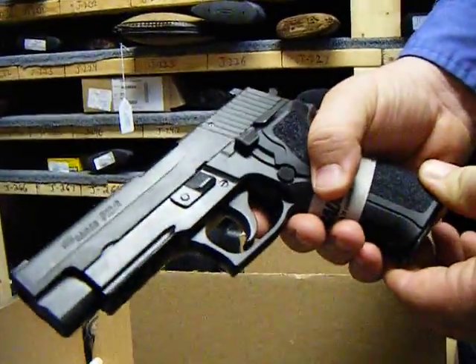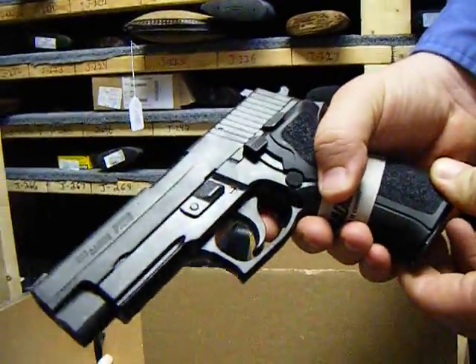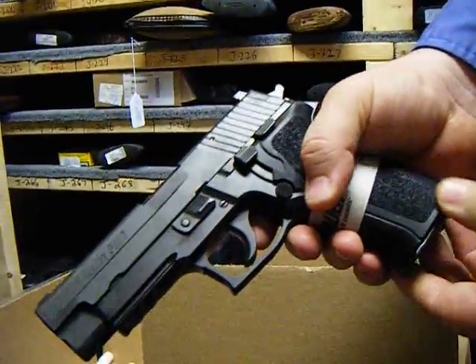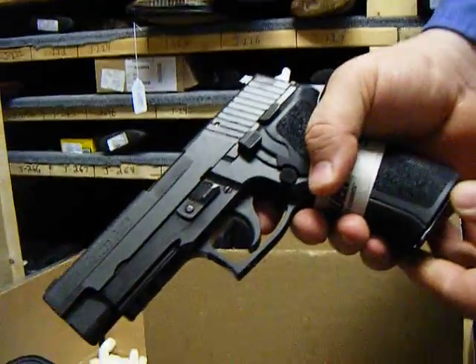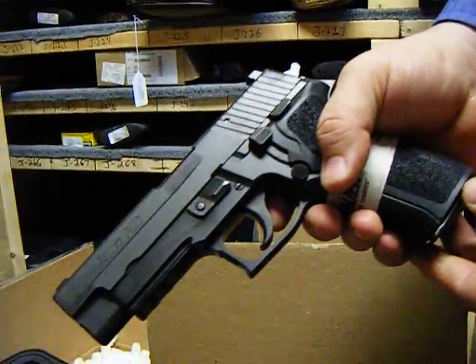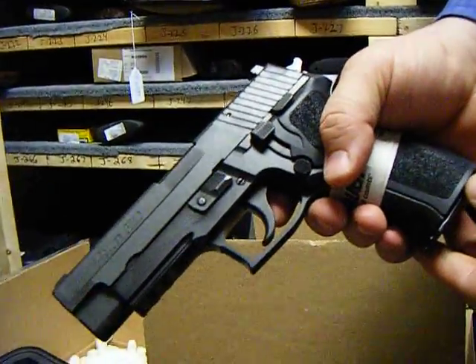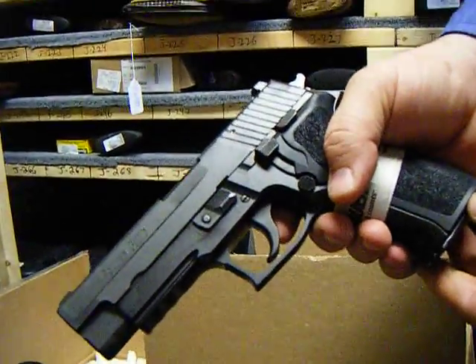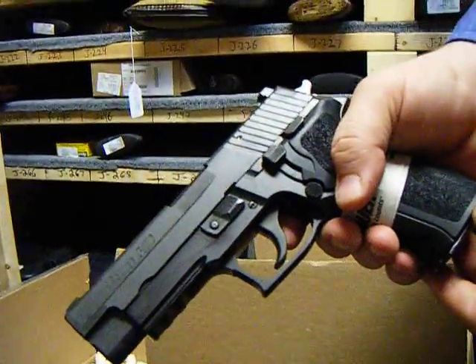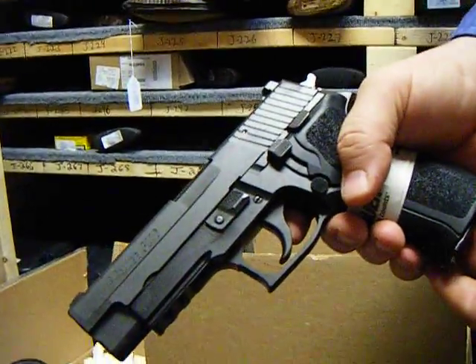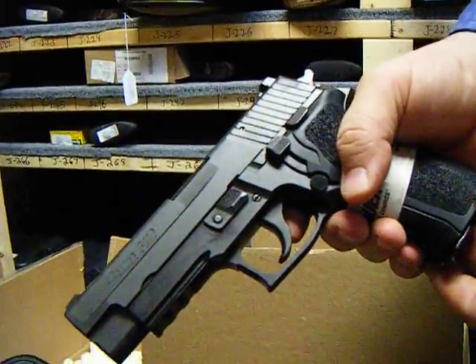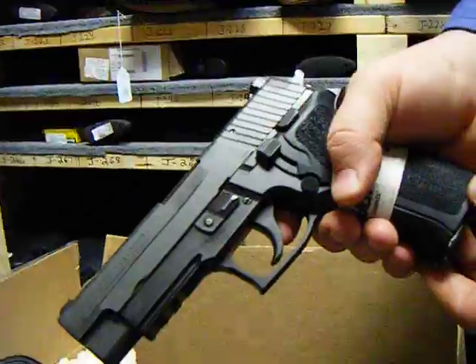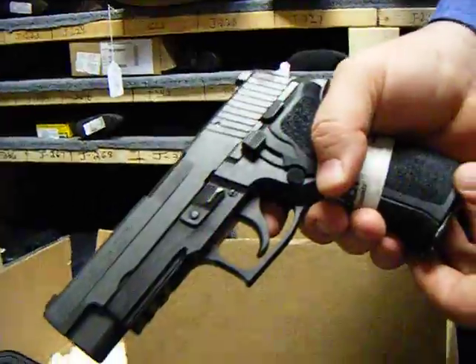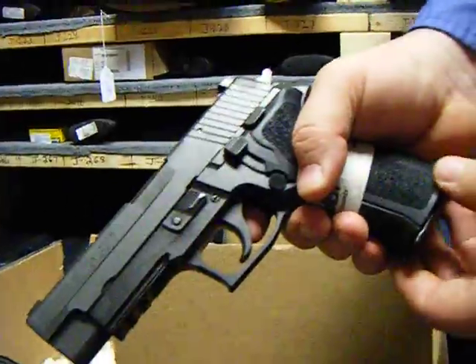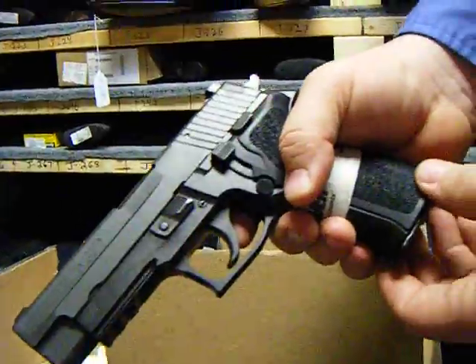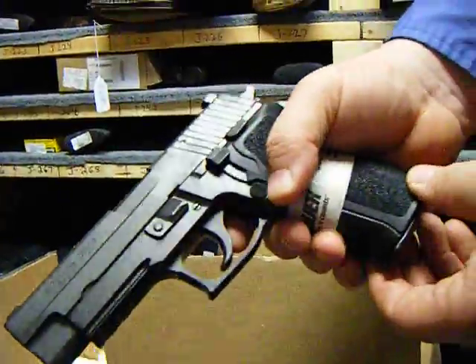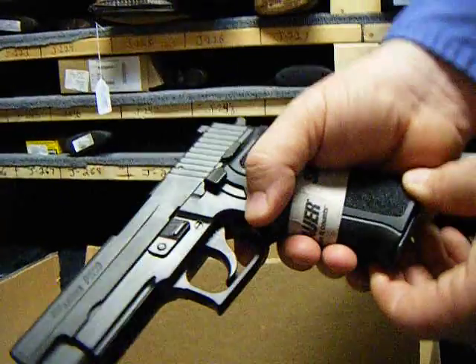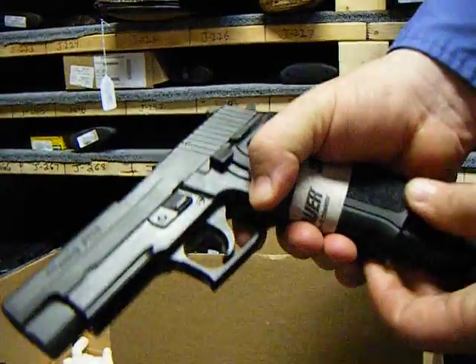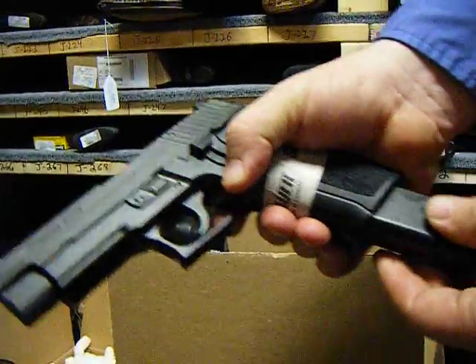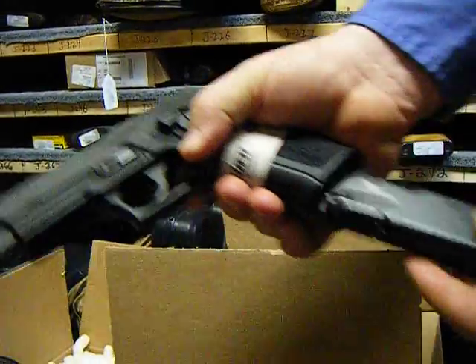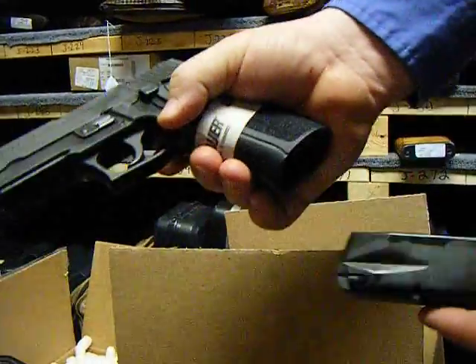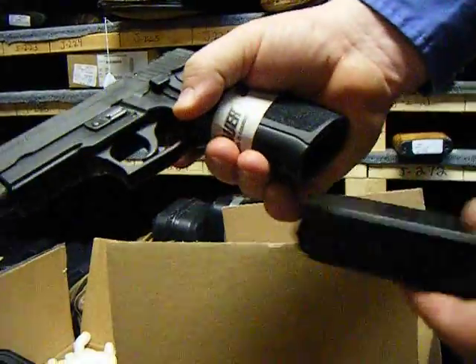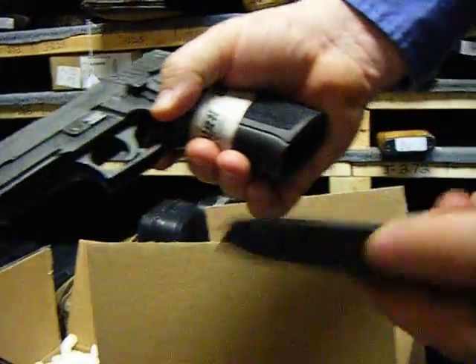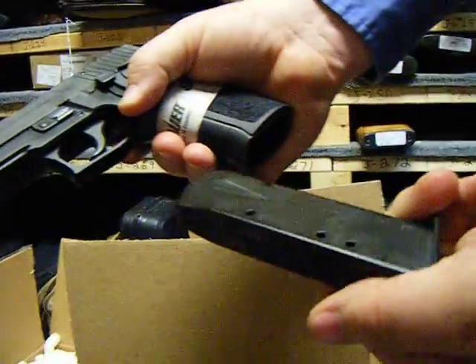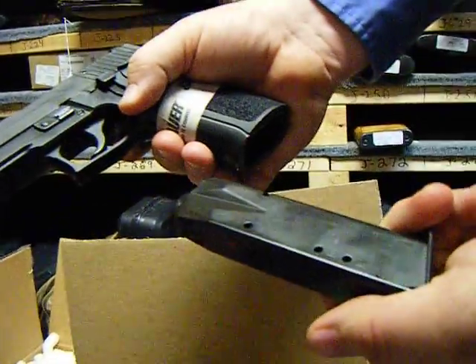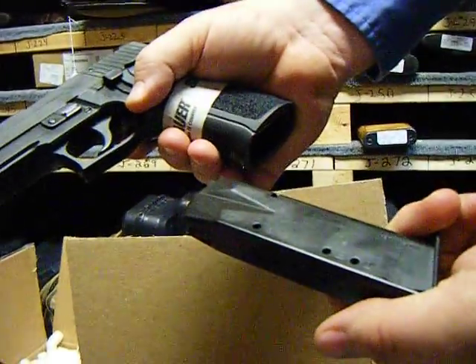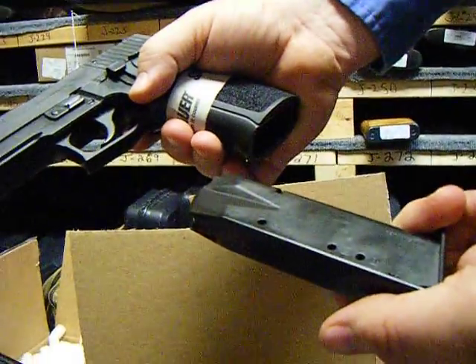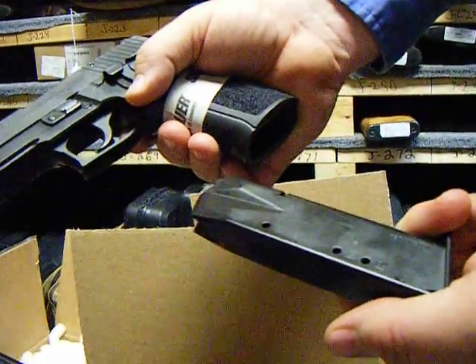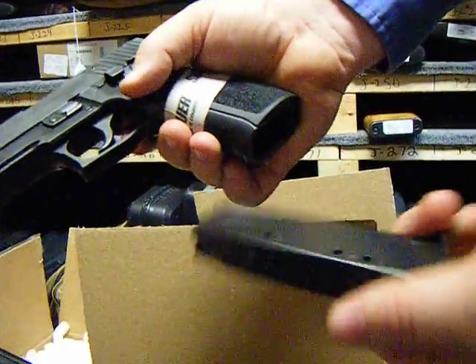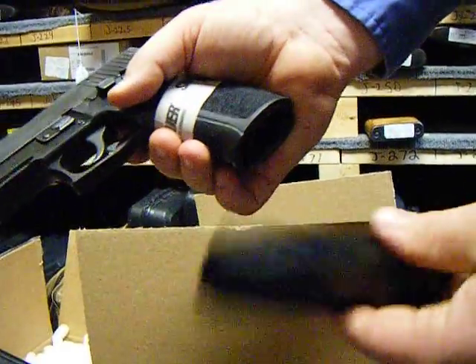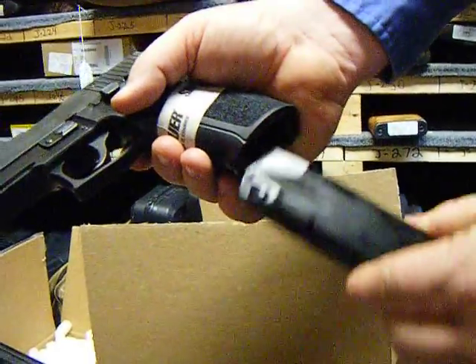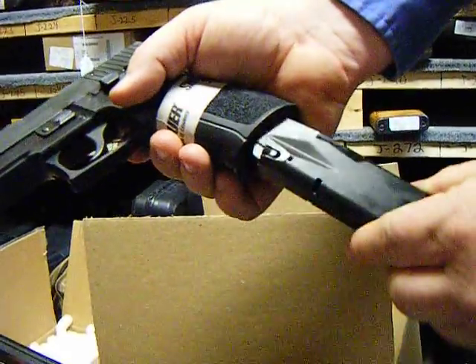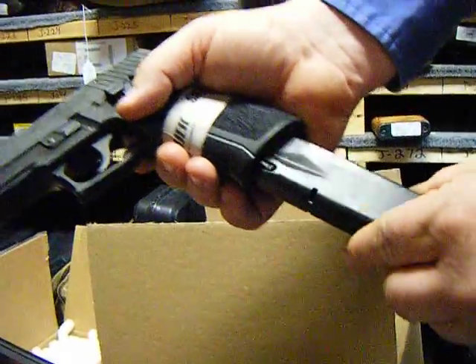Sig Sauer P226 — you've got me off track now. Focus. Two magazines, 12-round magazines.